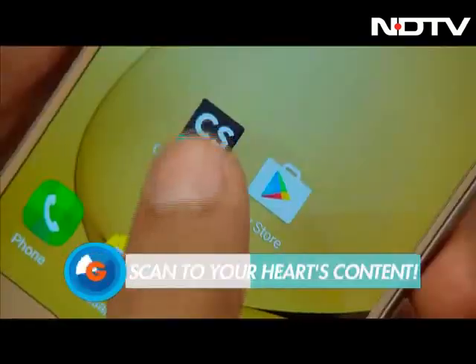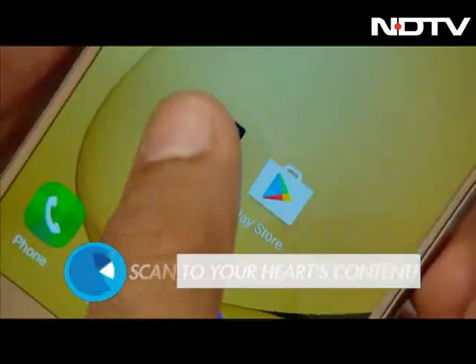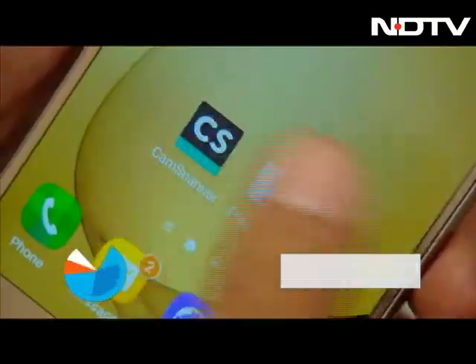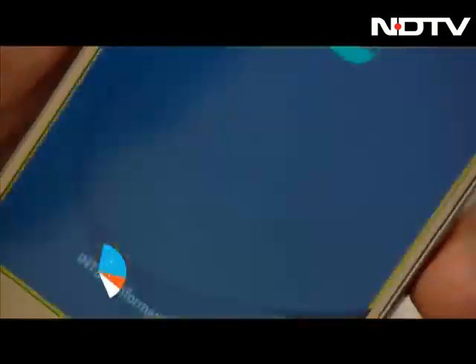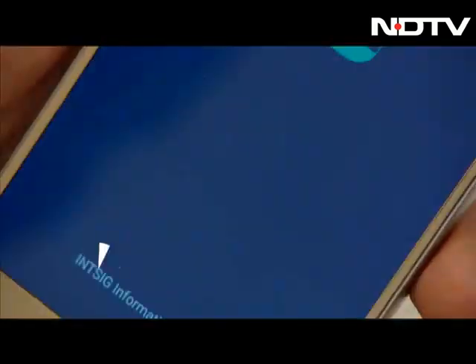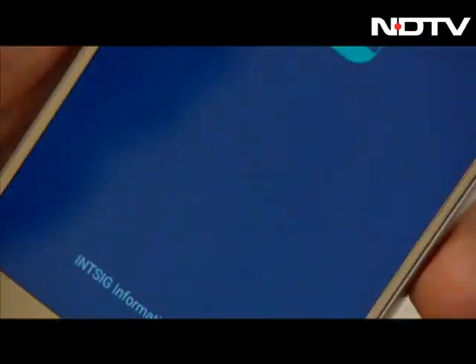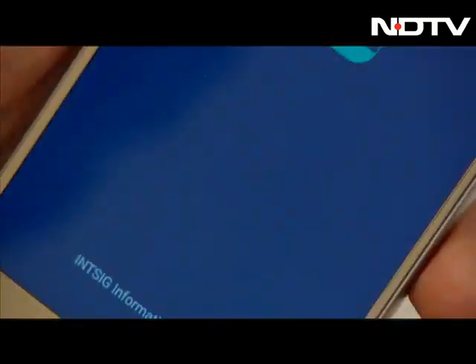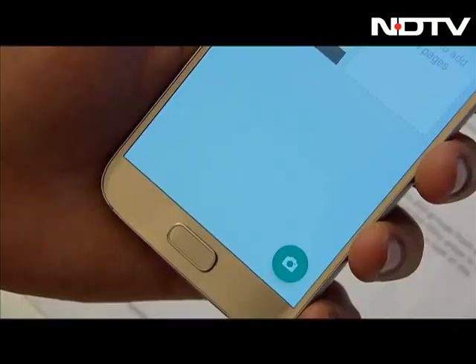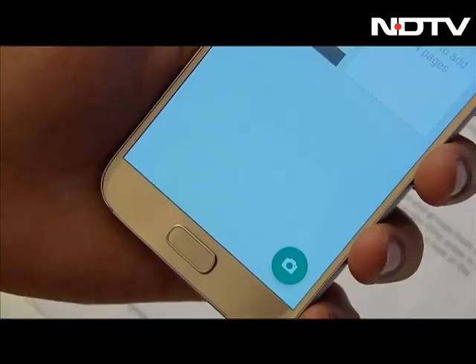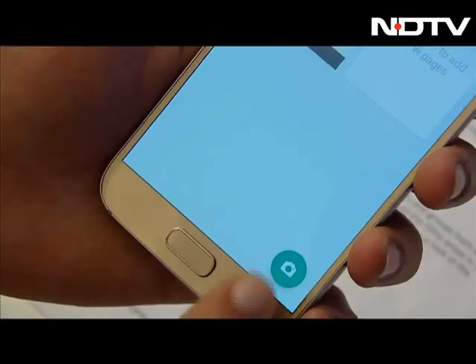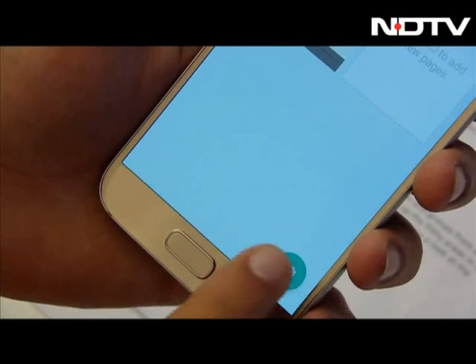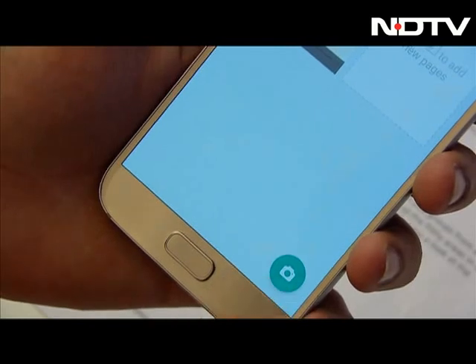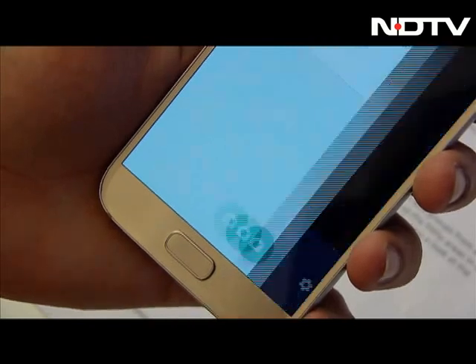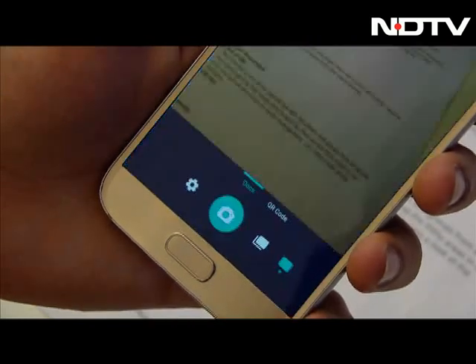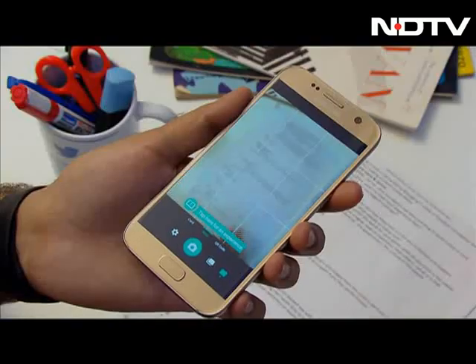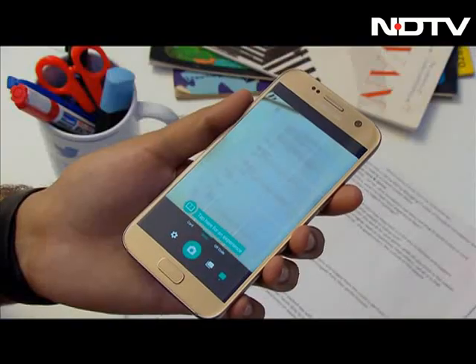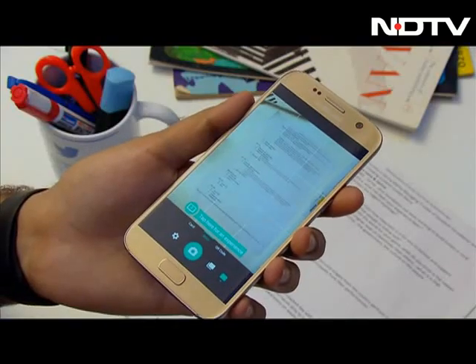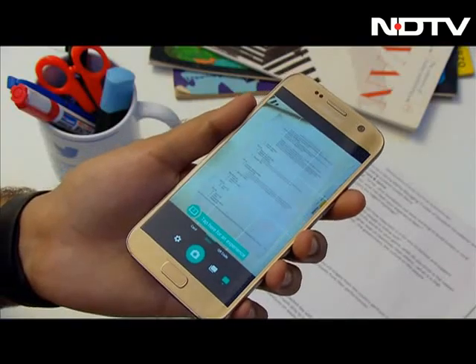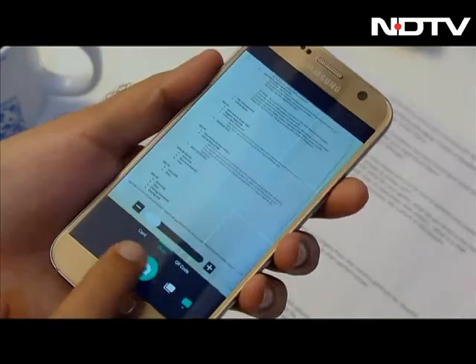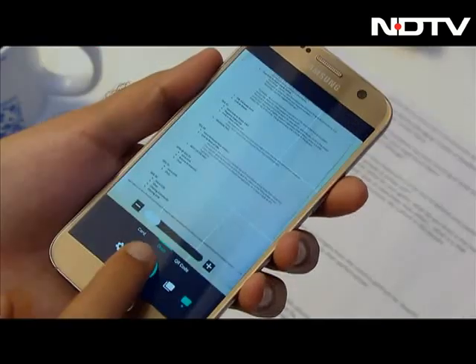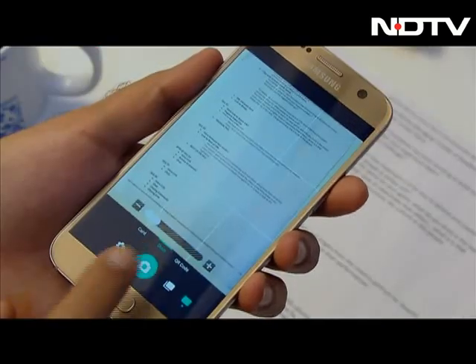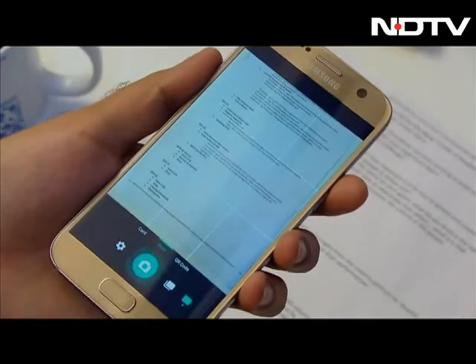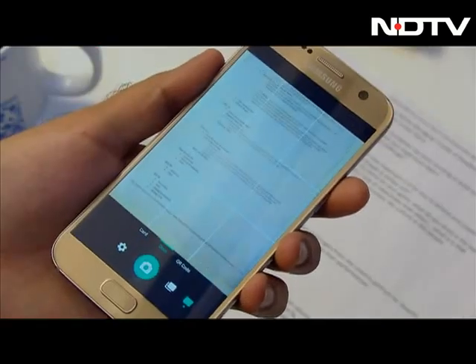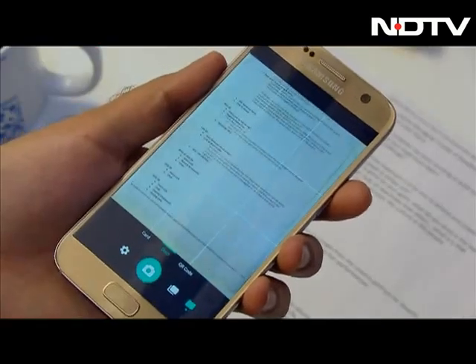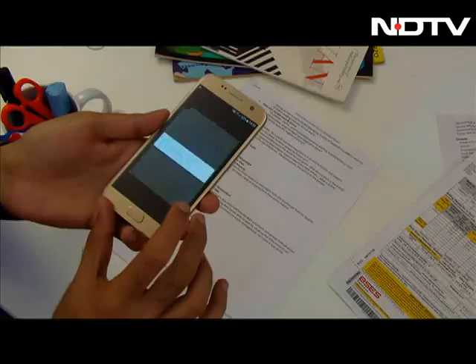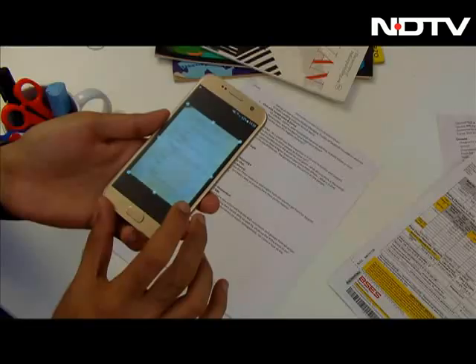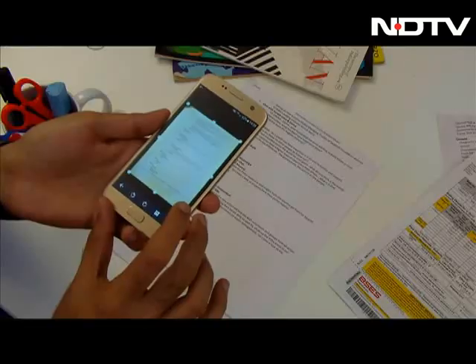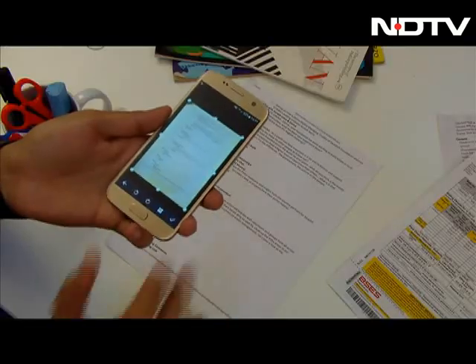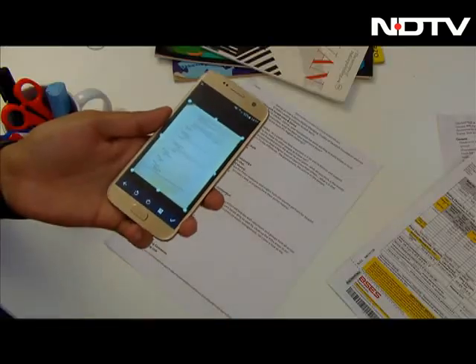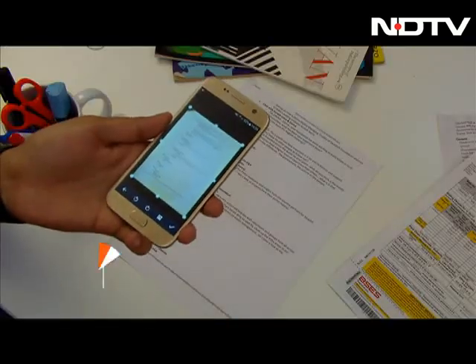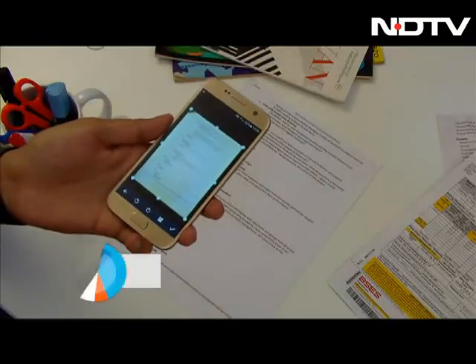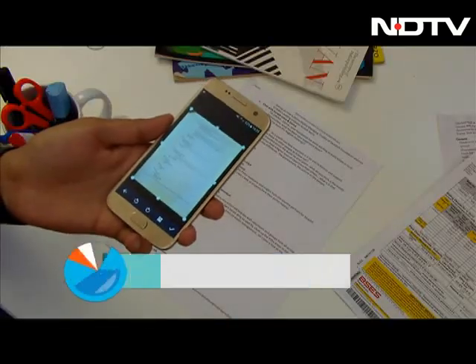Just open up the CamScanner app, tap the camera button, align your phone for the best shot and click. A three-step process is all it takes with this one.